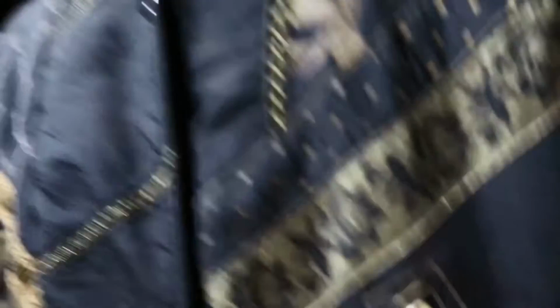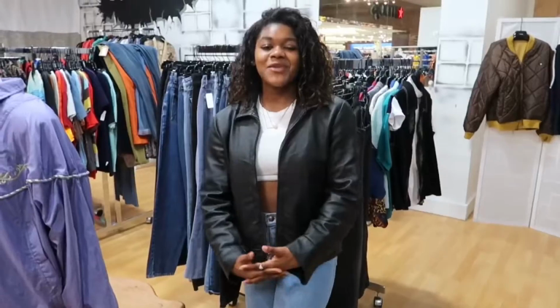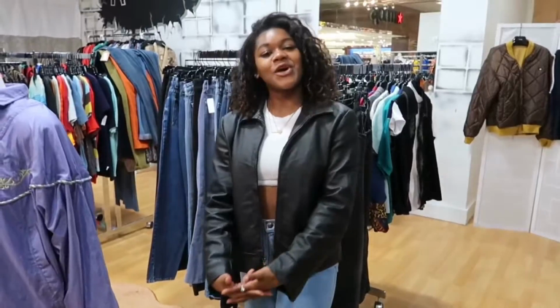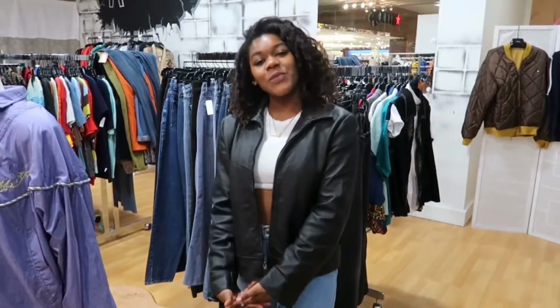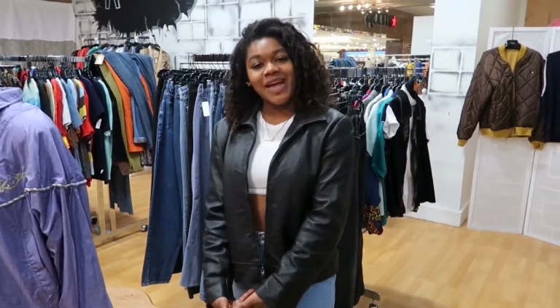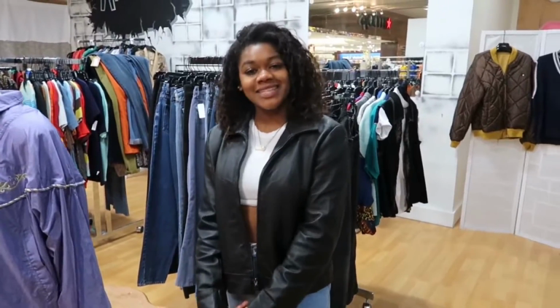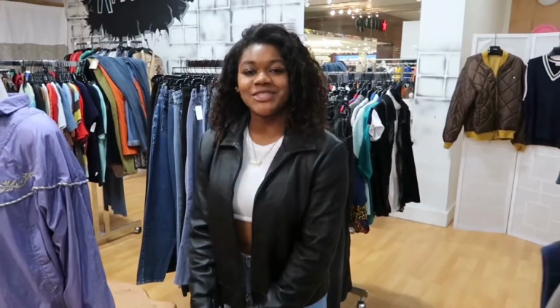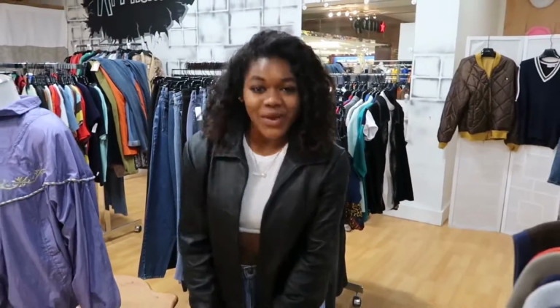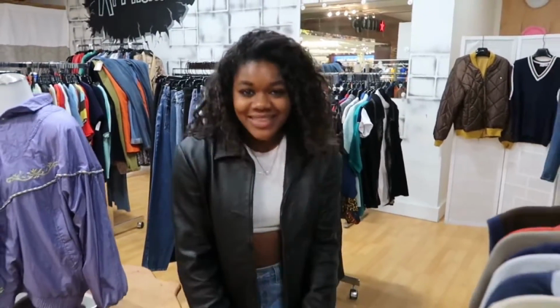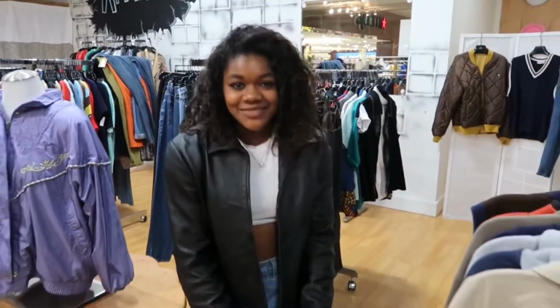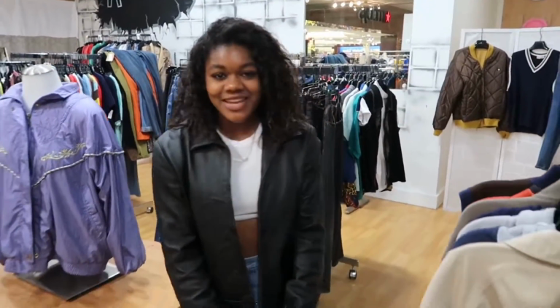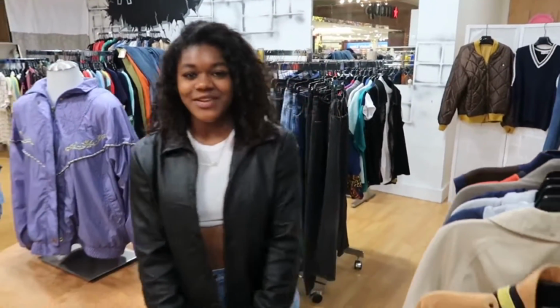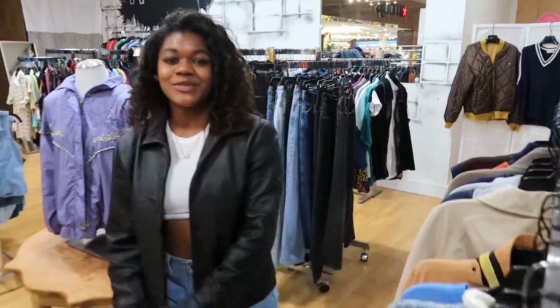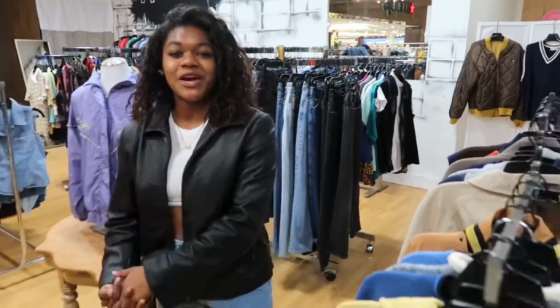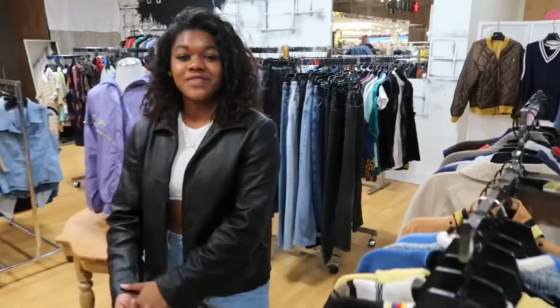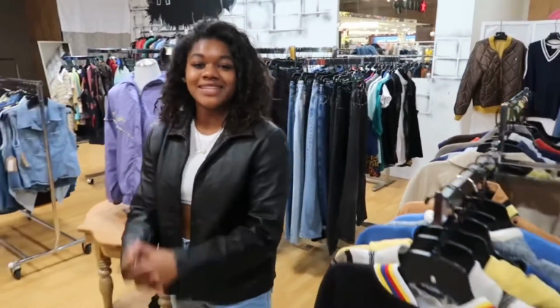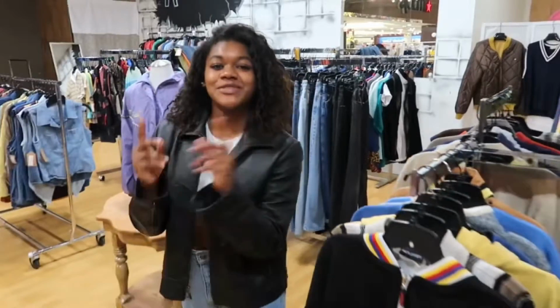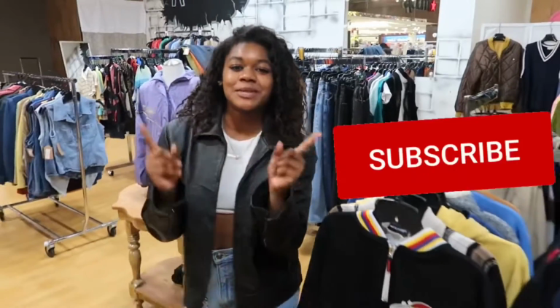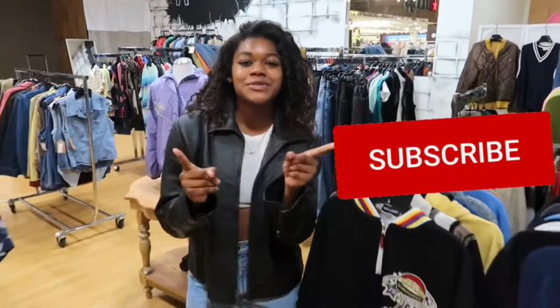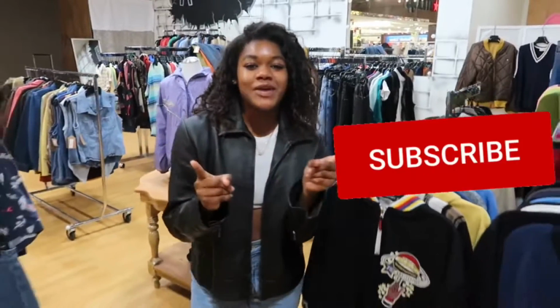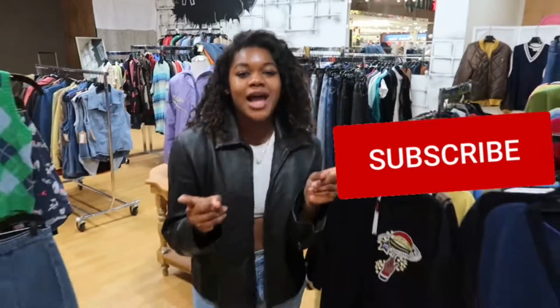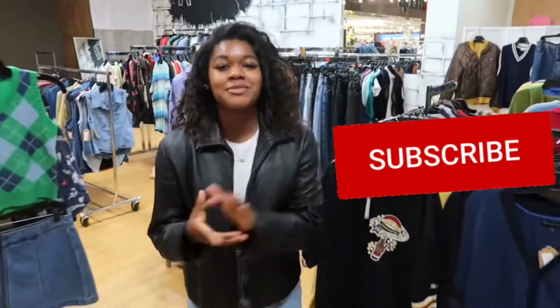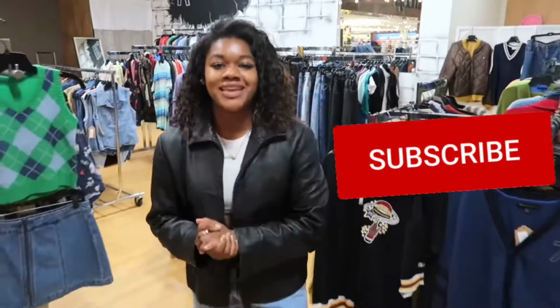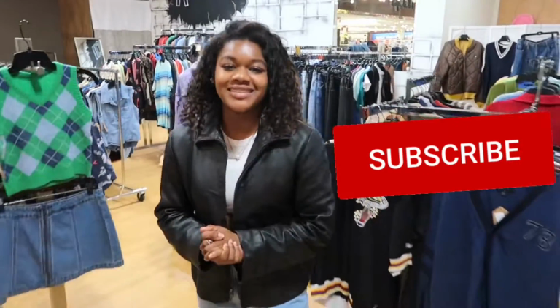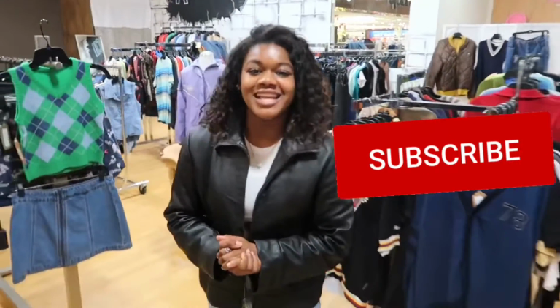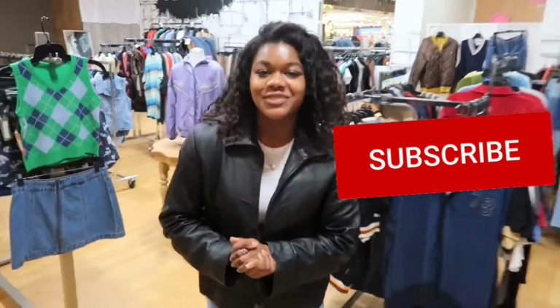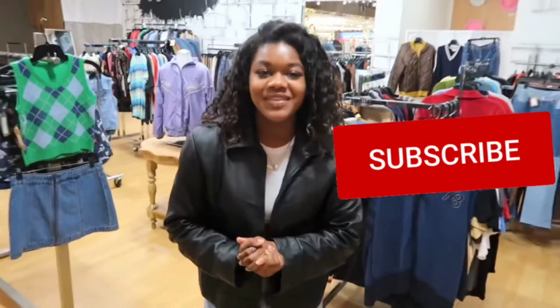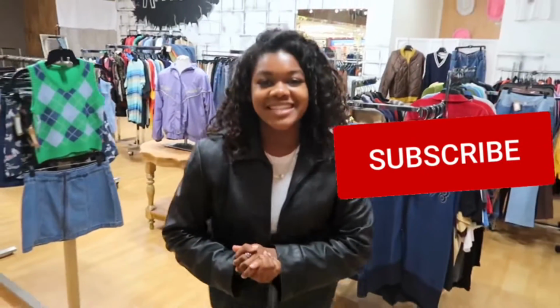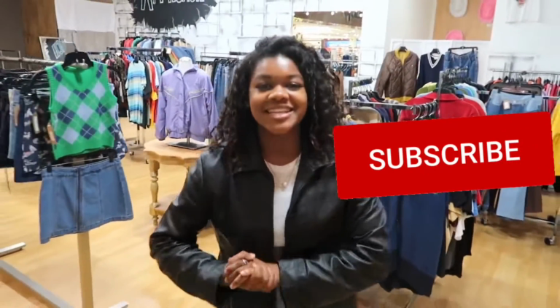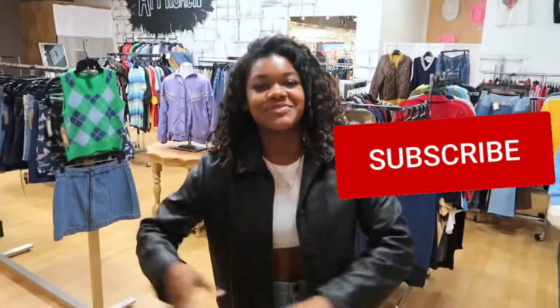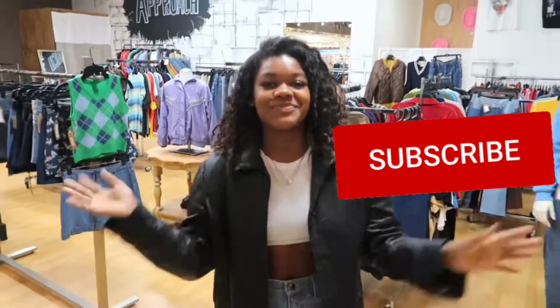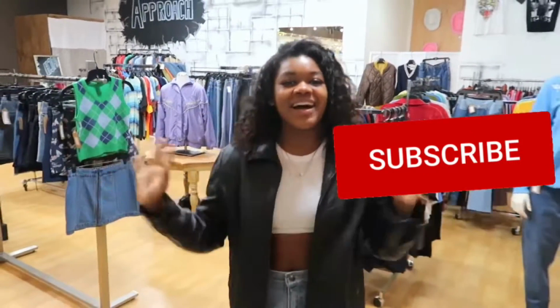Well, I hope you guys enjoyed this video. Do not forget to subscribe. And thanks for visiting. Bye!